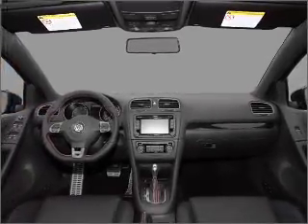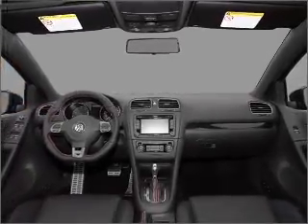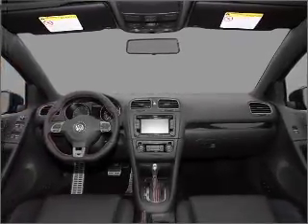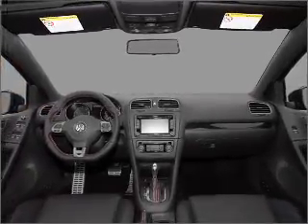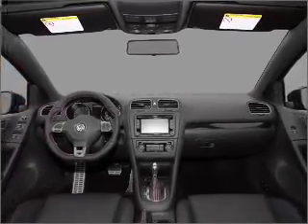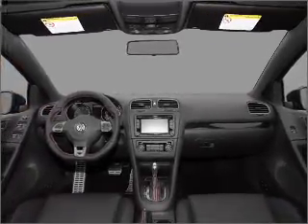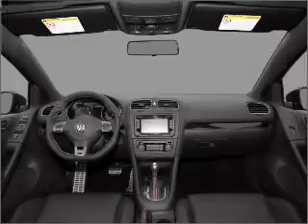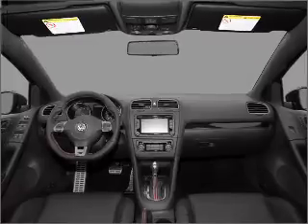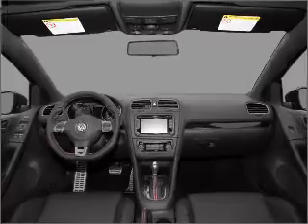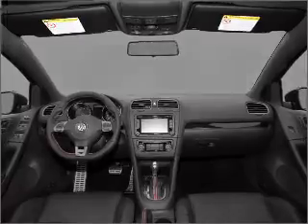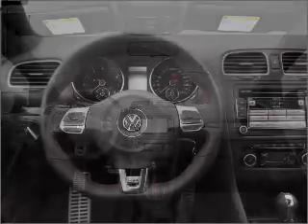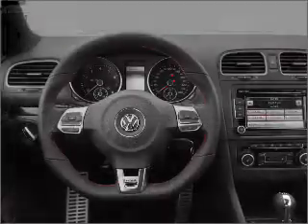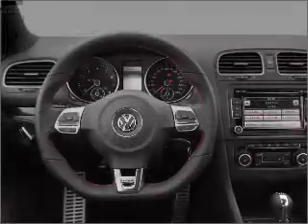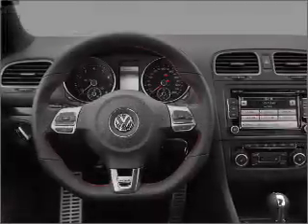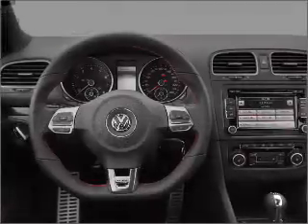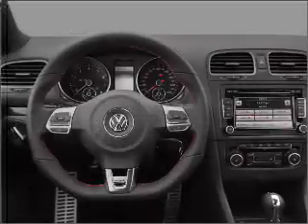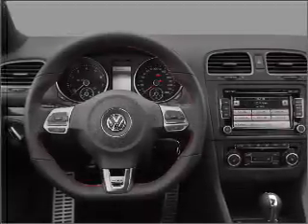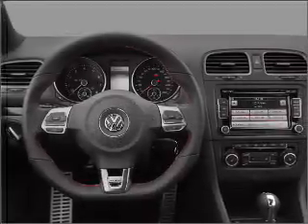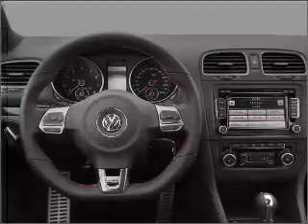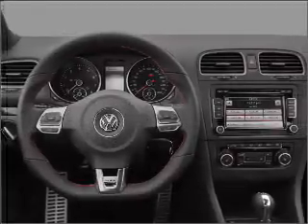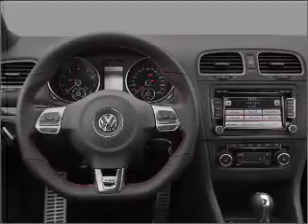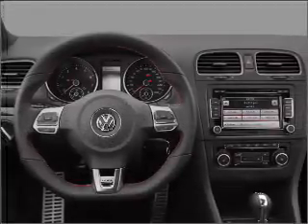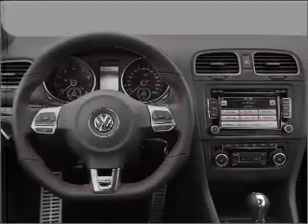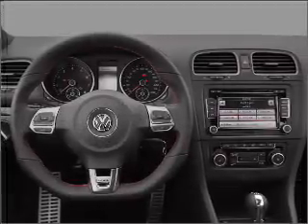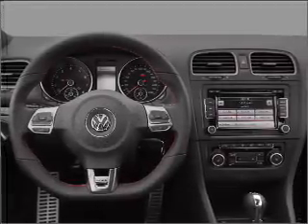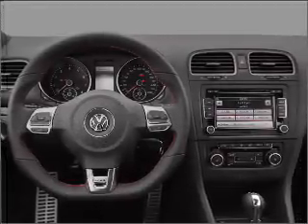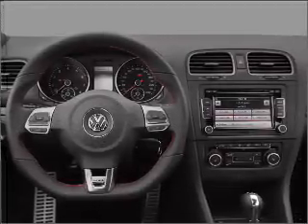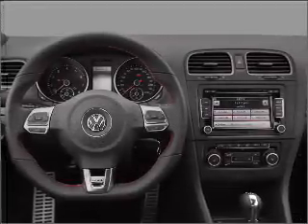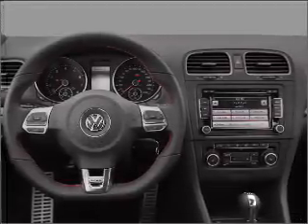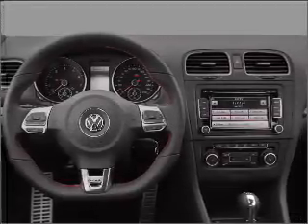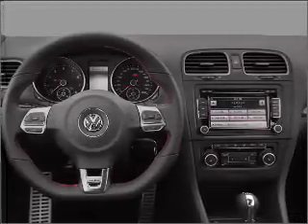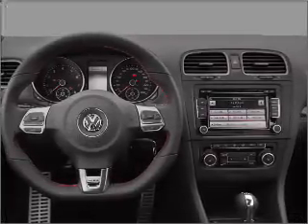Indulge in the comfort of heated seats. The sunroof lets fresh air in. Call today to schedule a test drive.